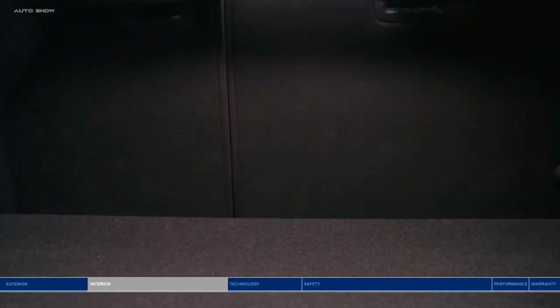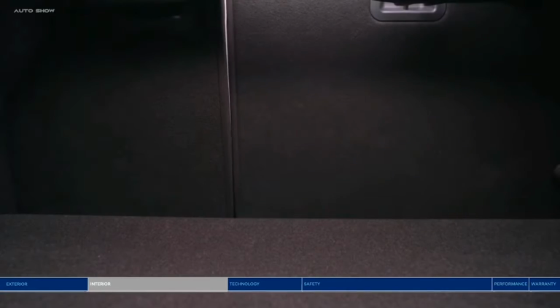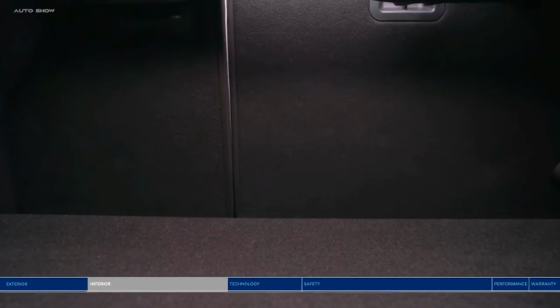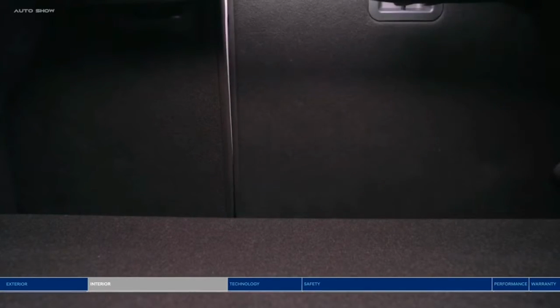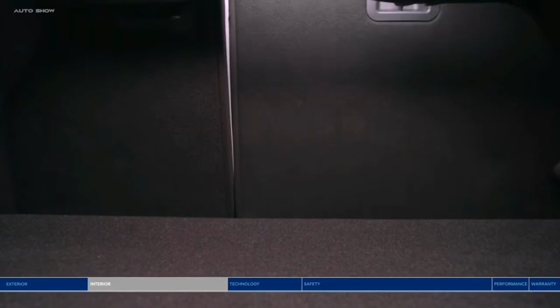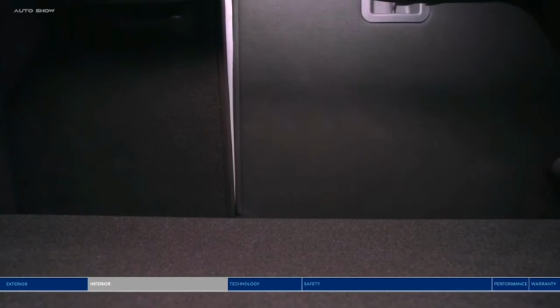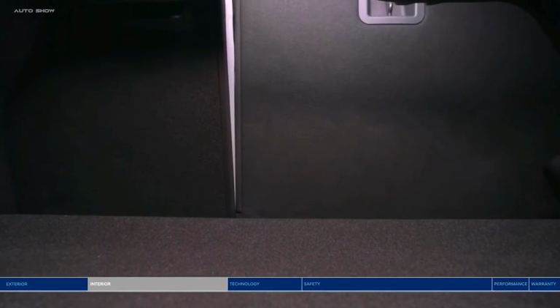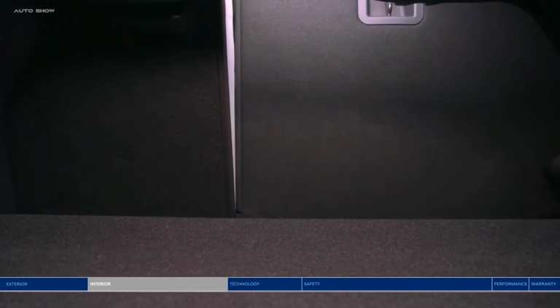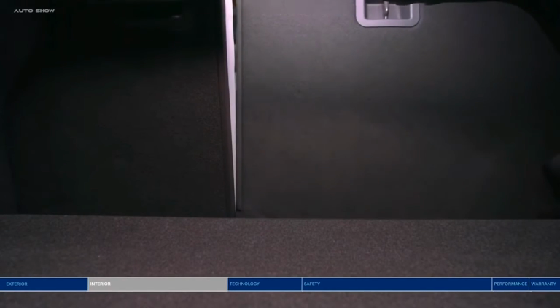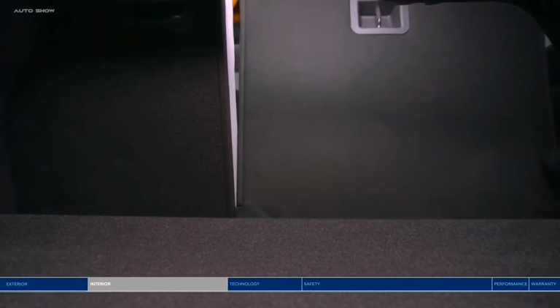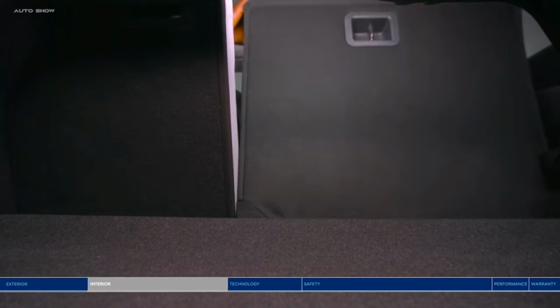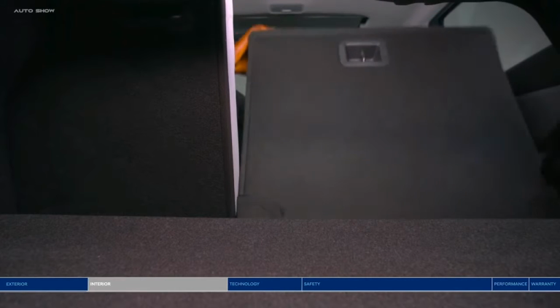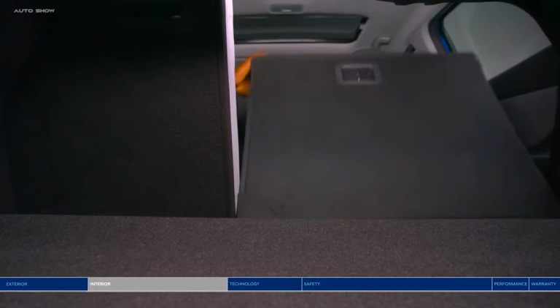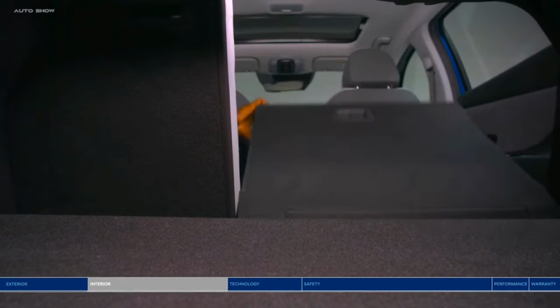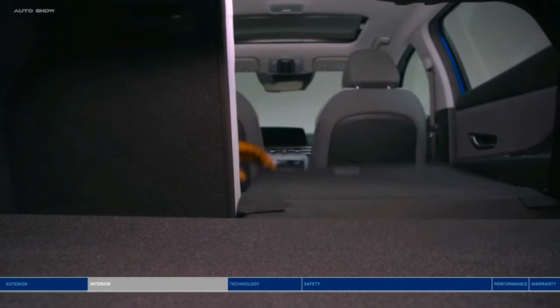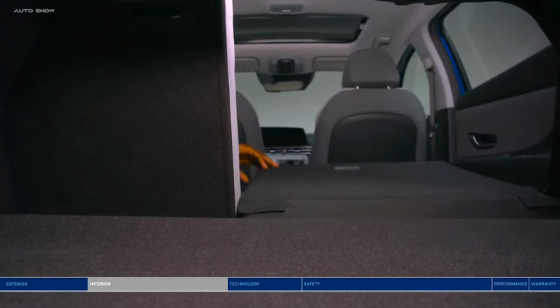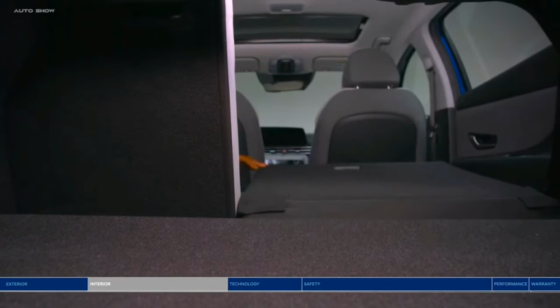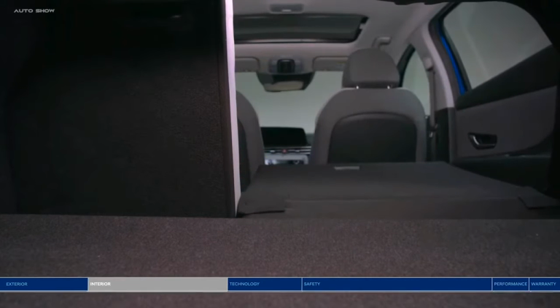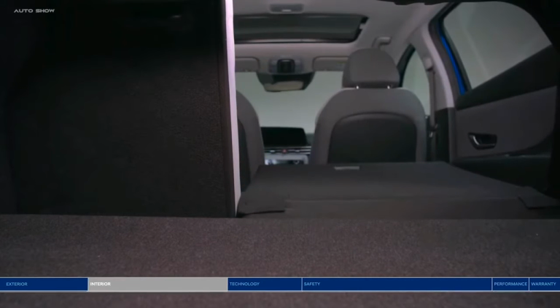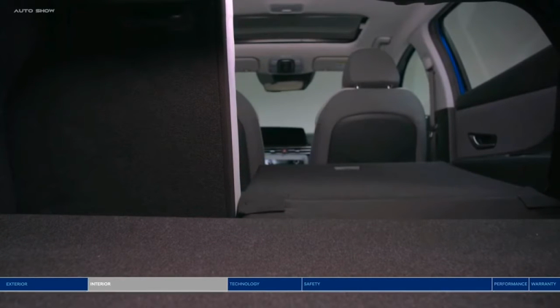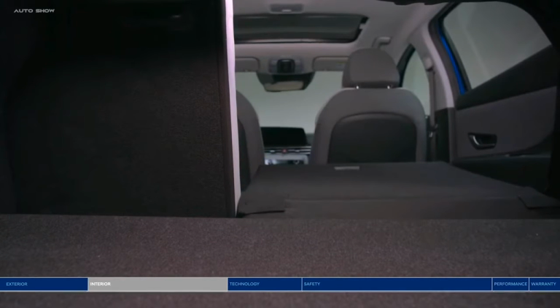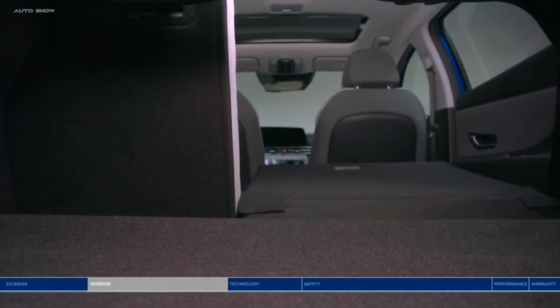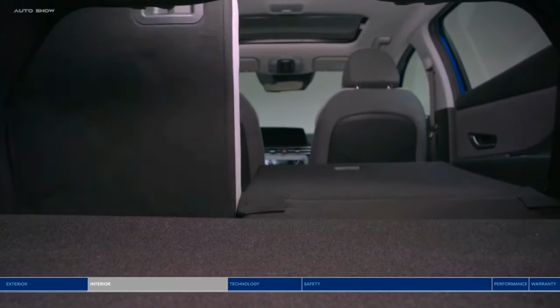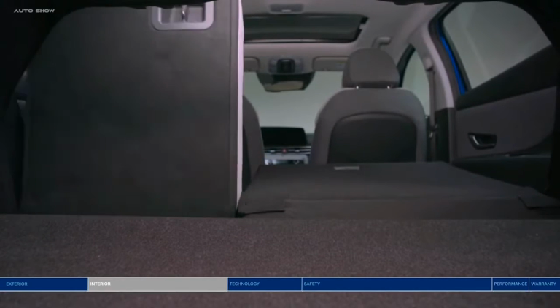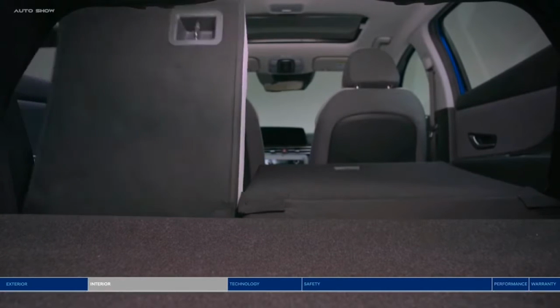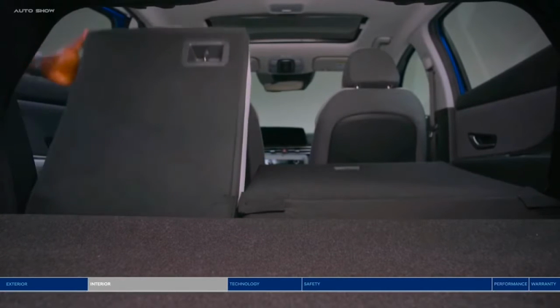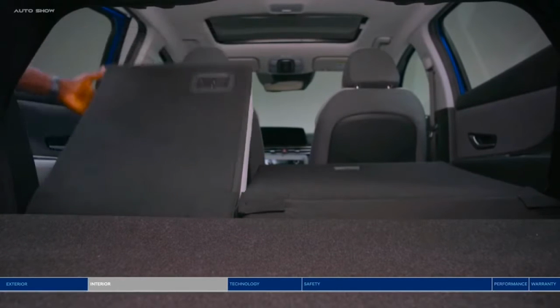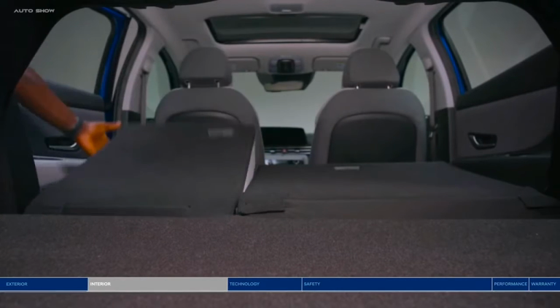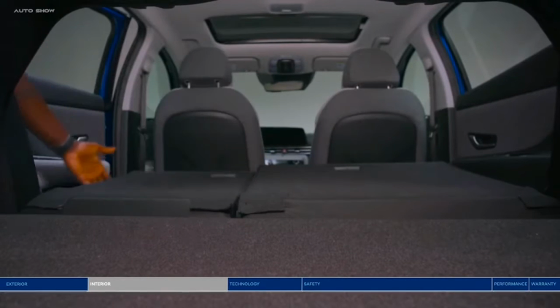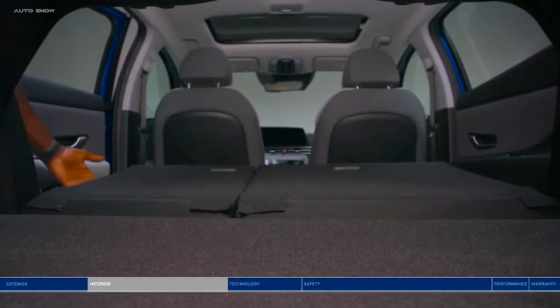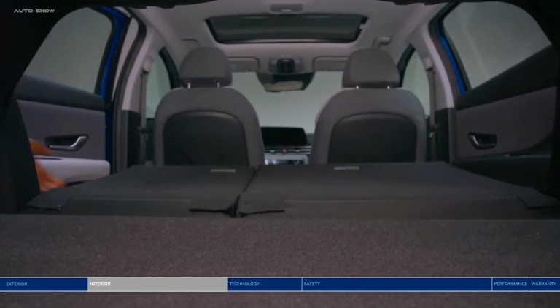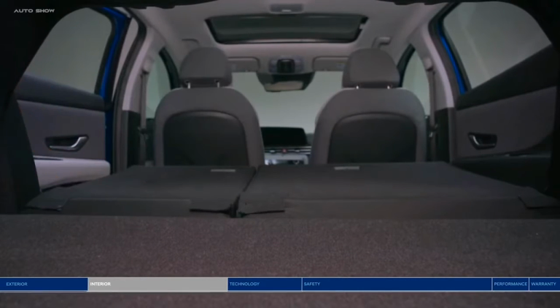And if you need to load up the trunk, the 60-40 split-fold rear seats give you extra space to play with.